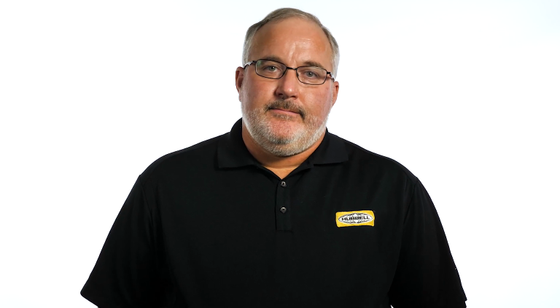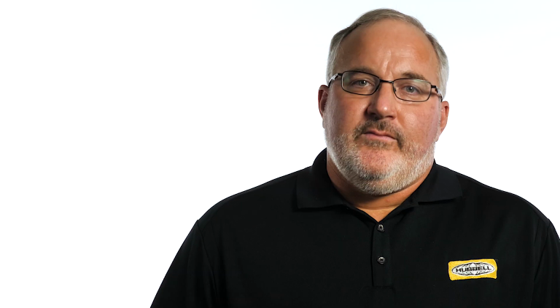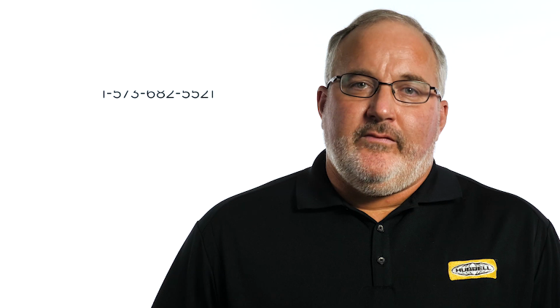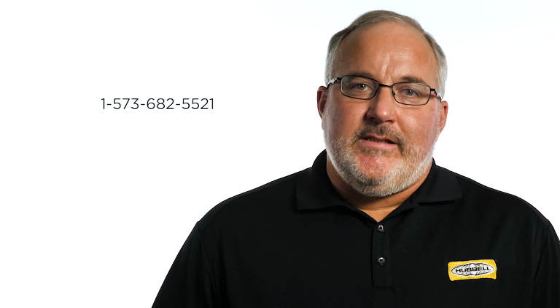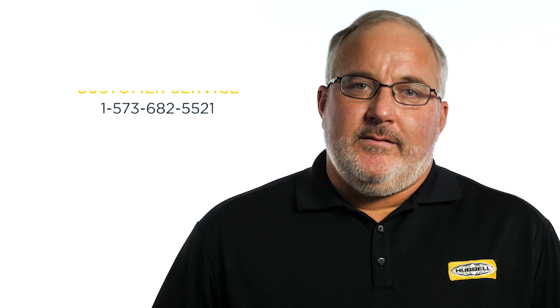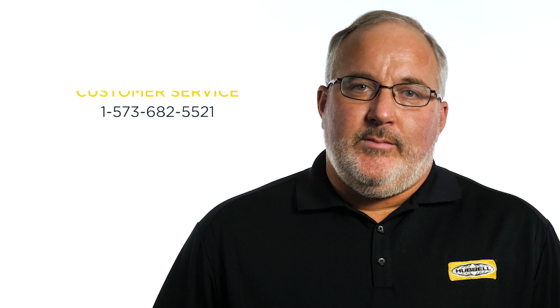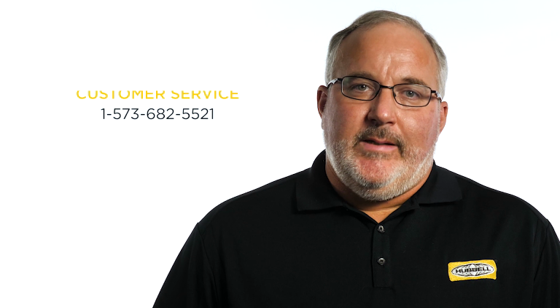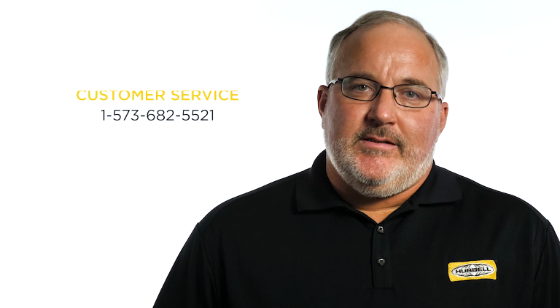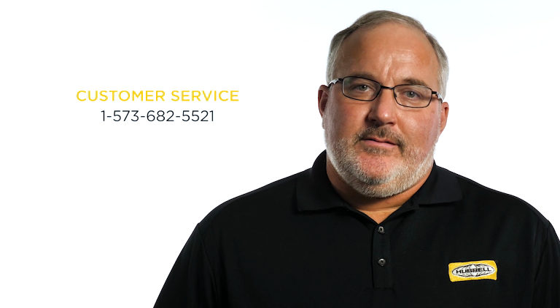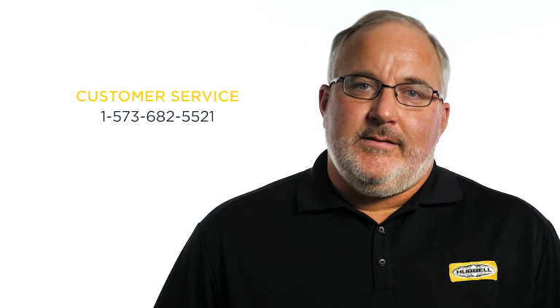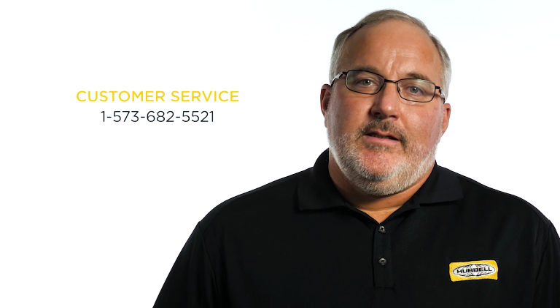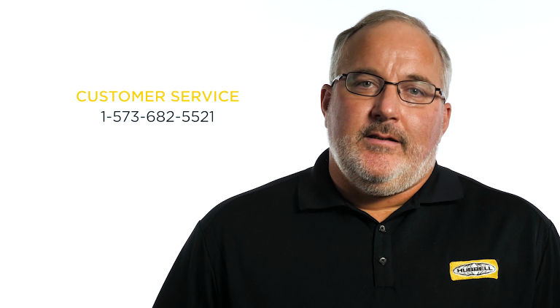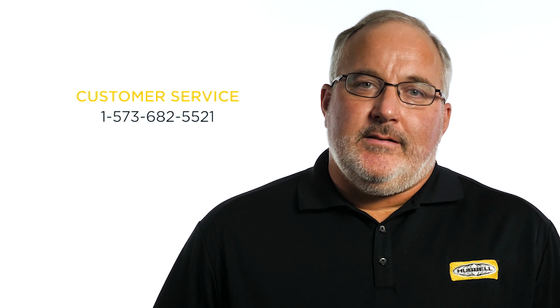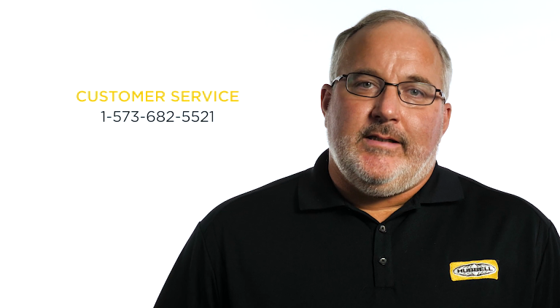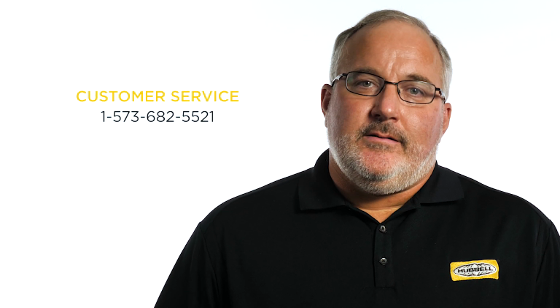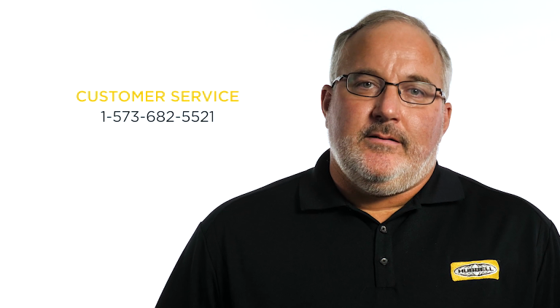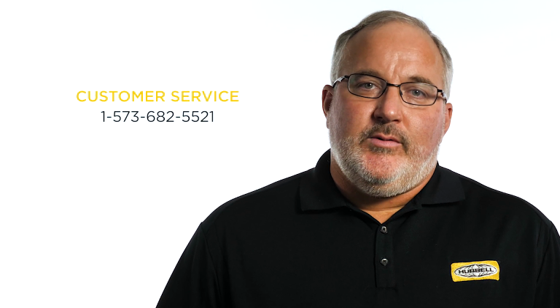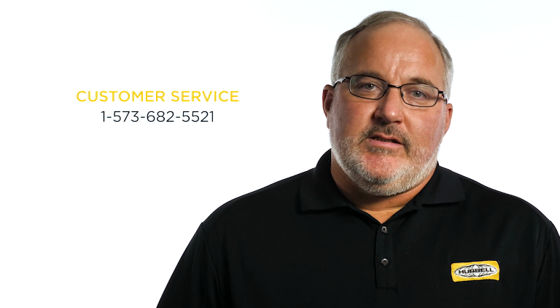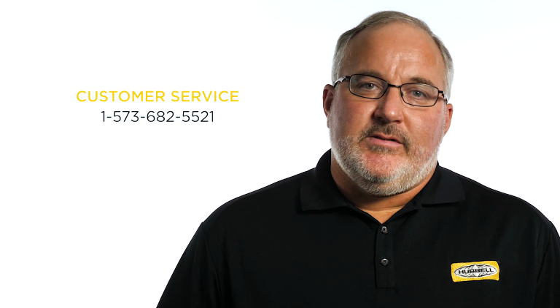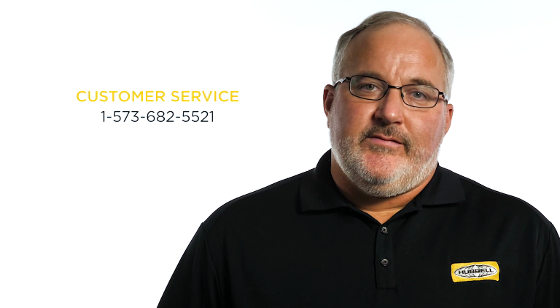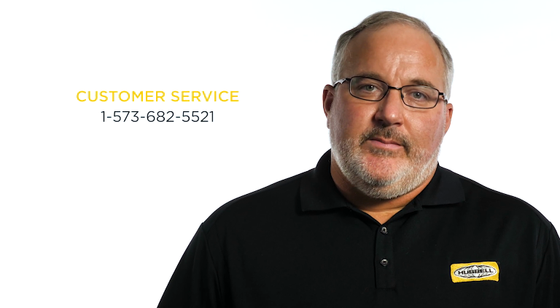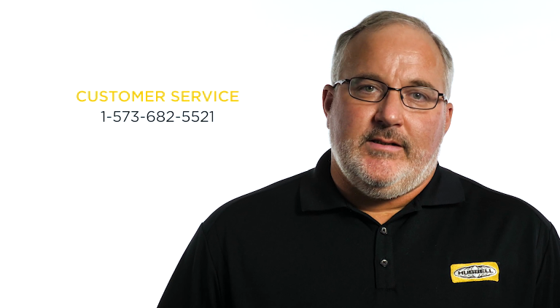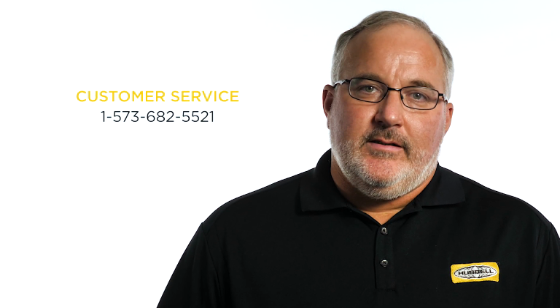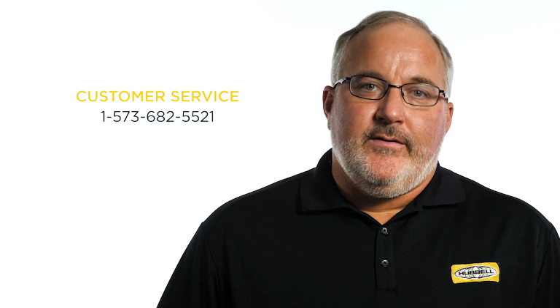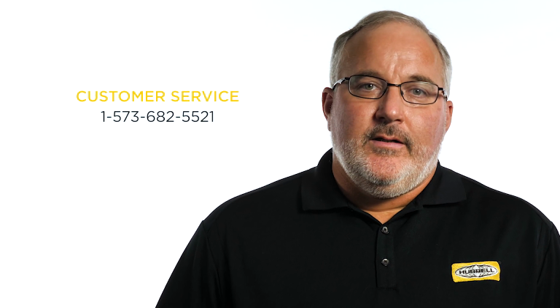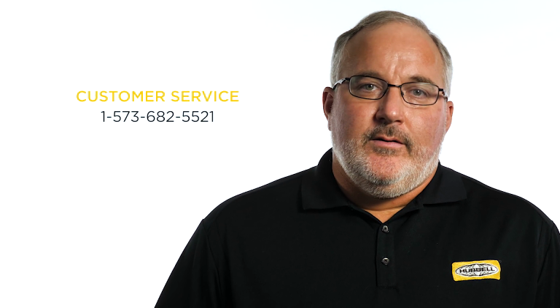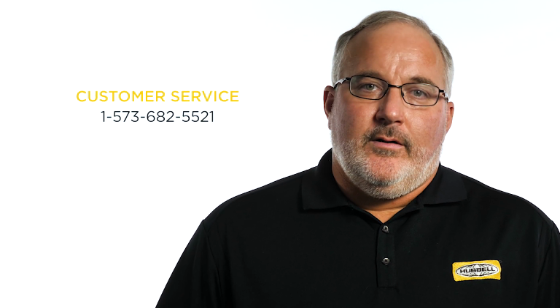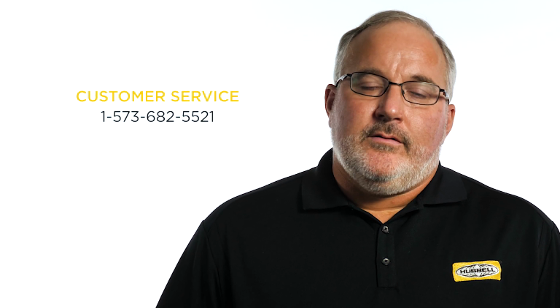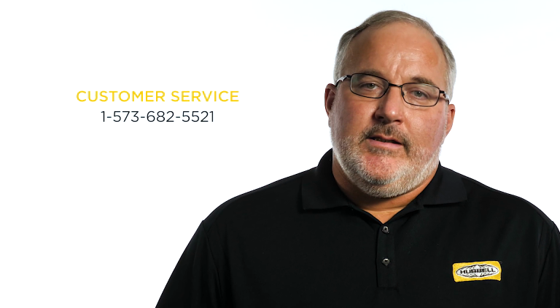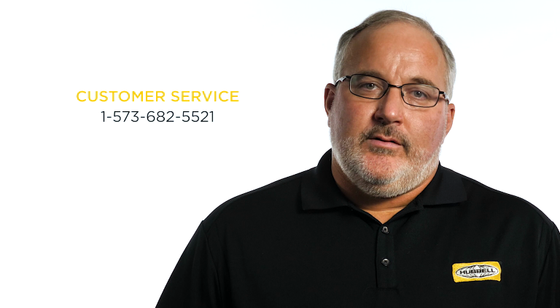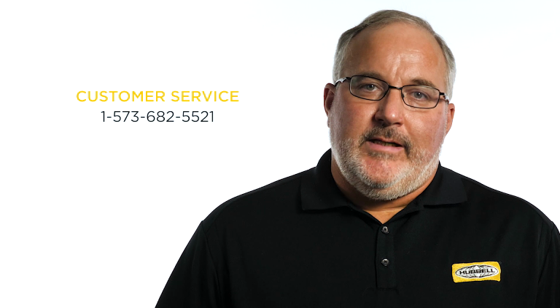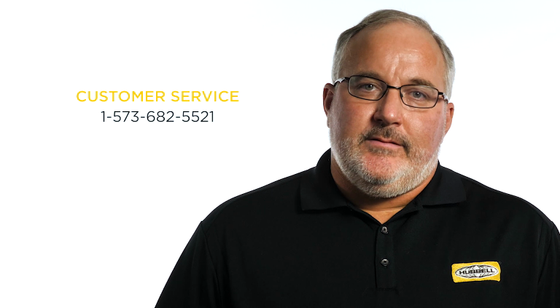For more information on Hubbell cable accessories, contact your Hubbell customer service representative or local territory manager.